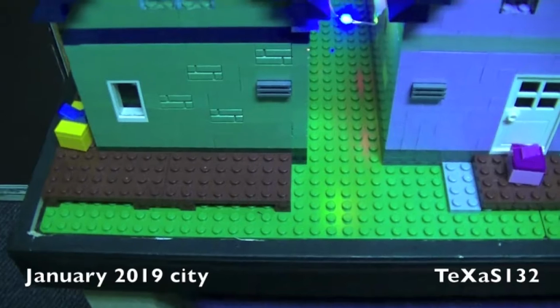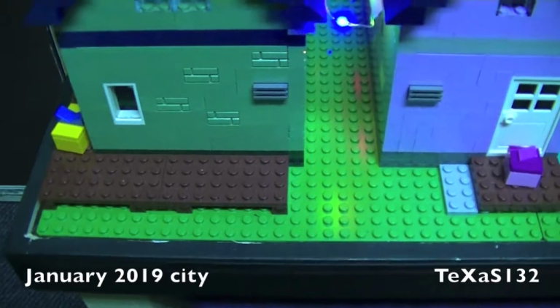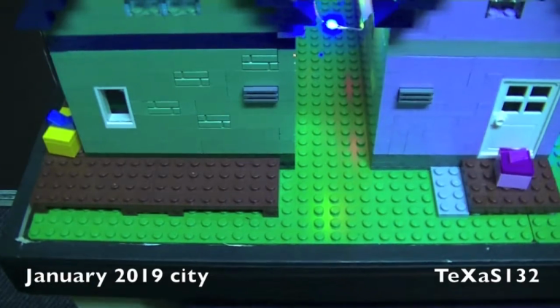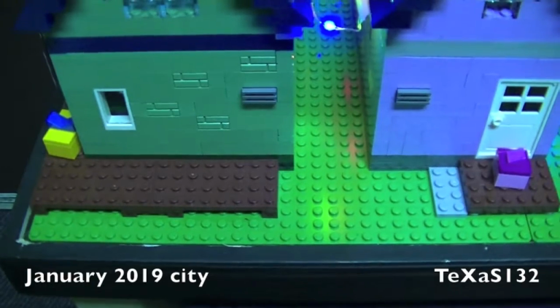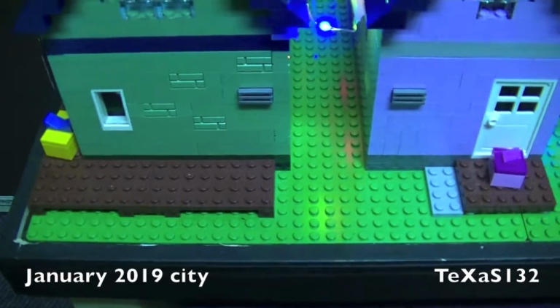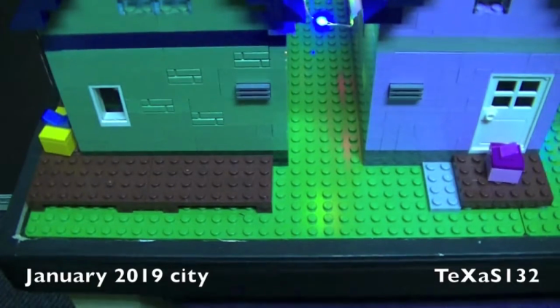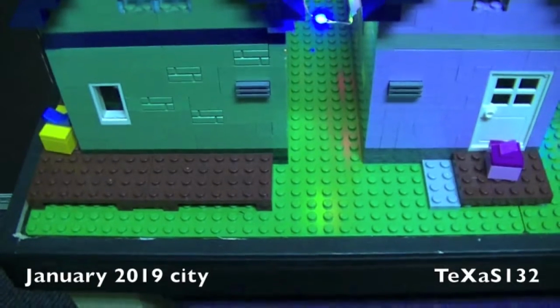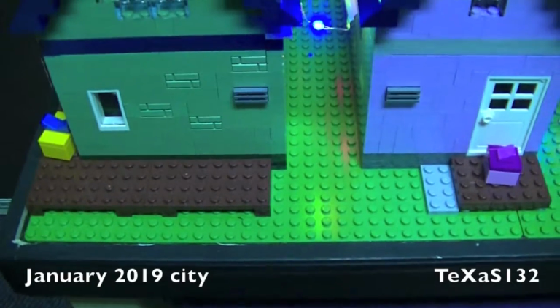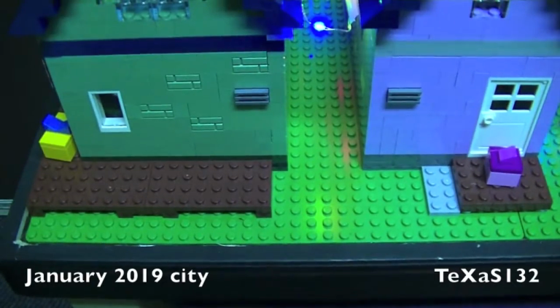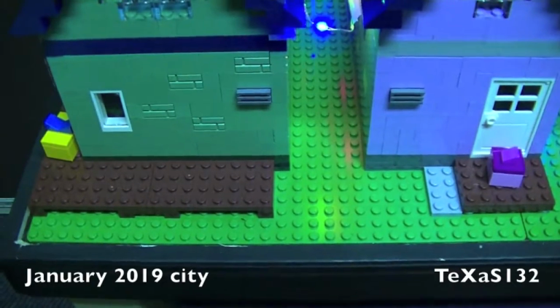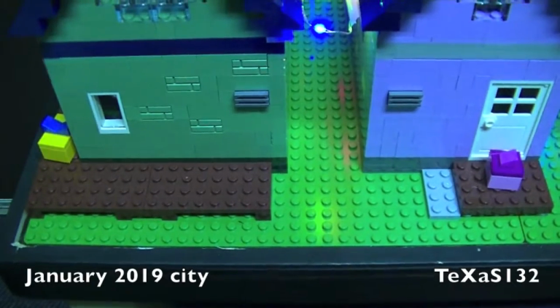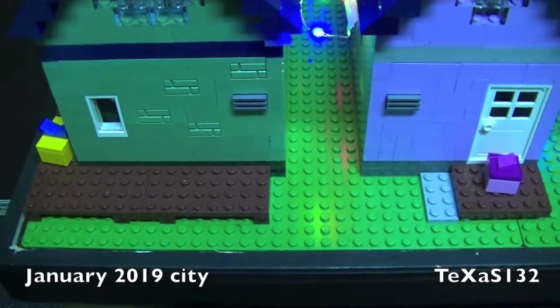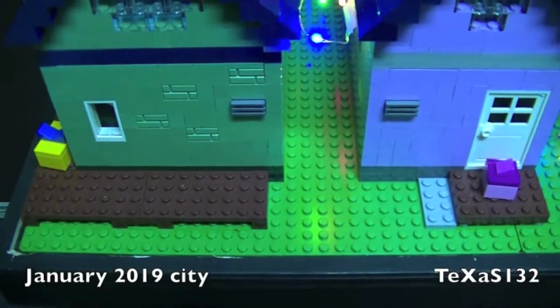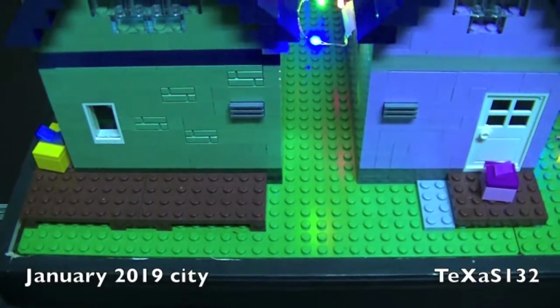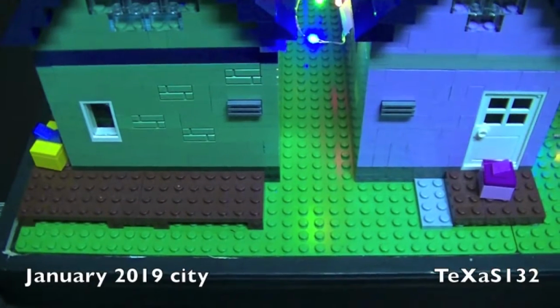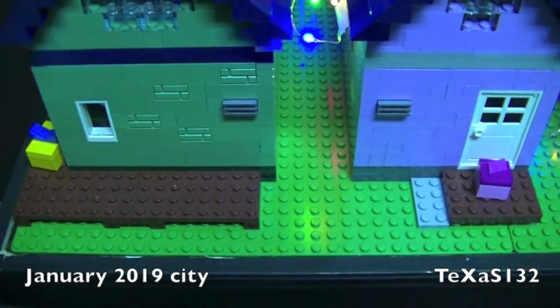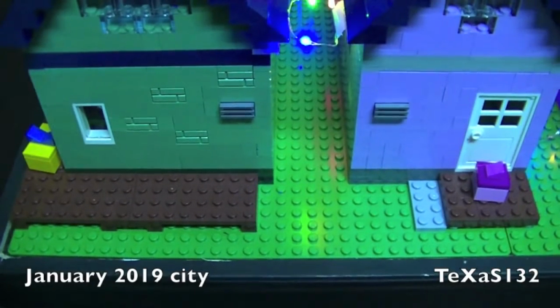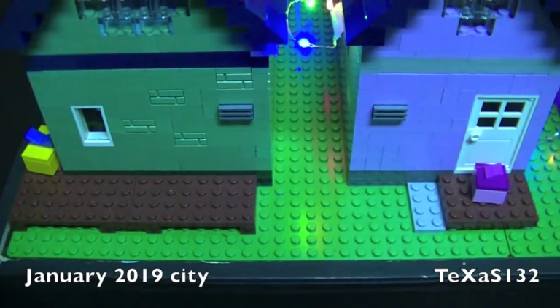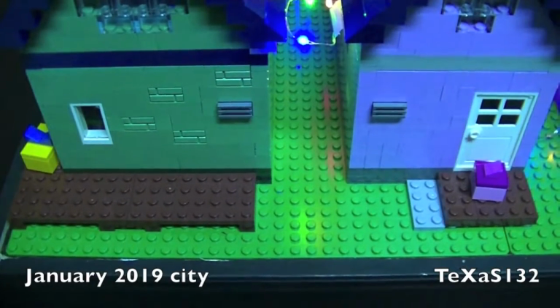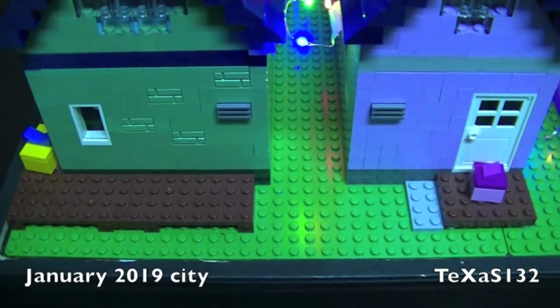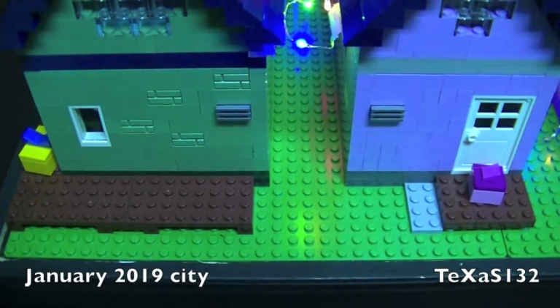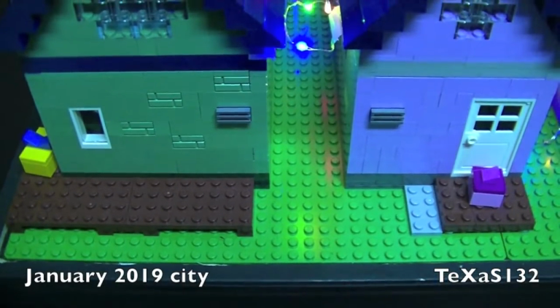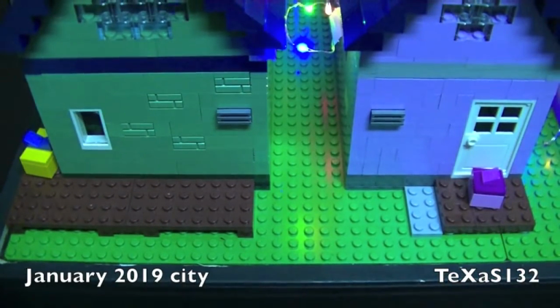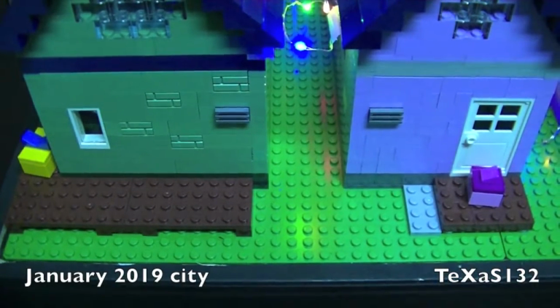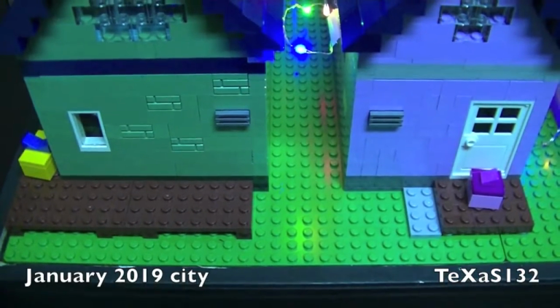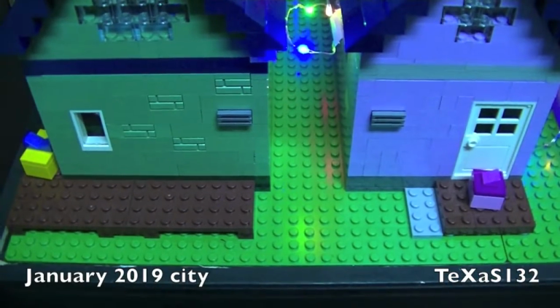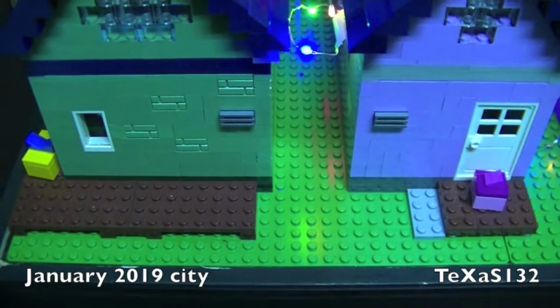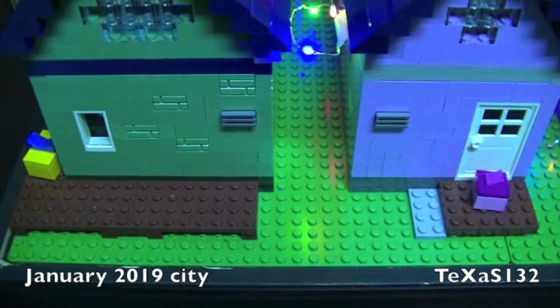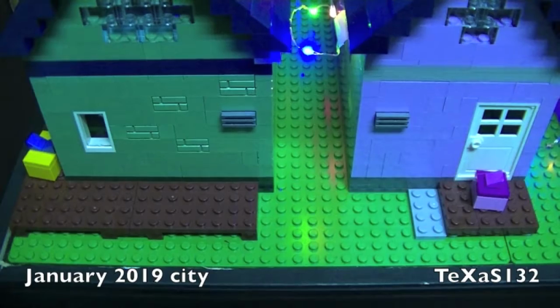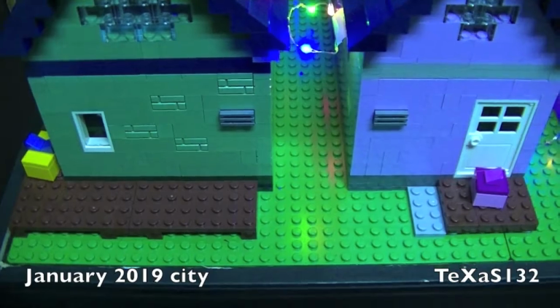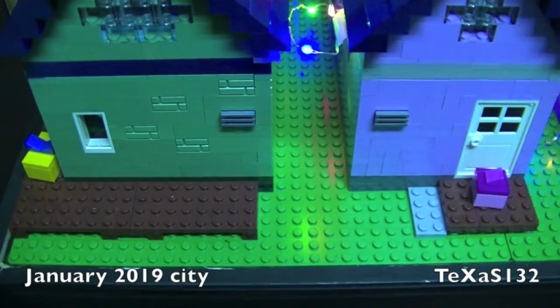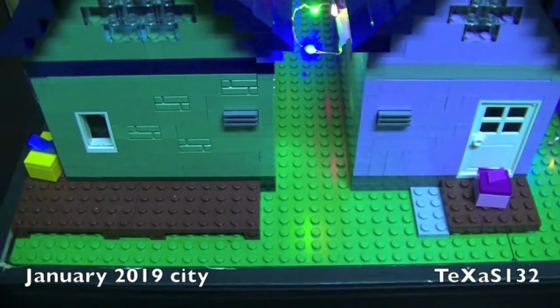This is Texas 132 and this is the January 2019 update of the Lego City Street.